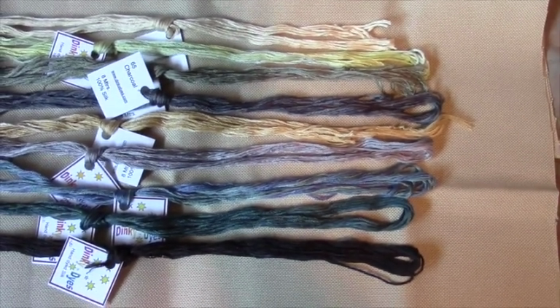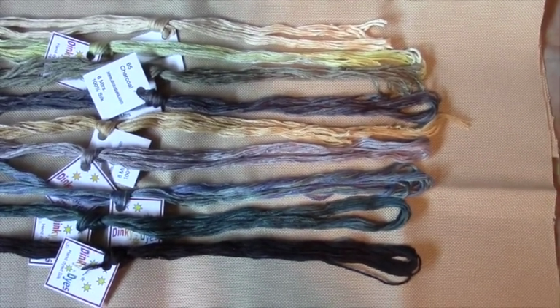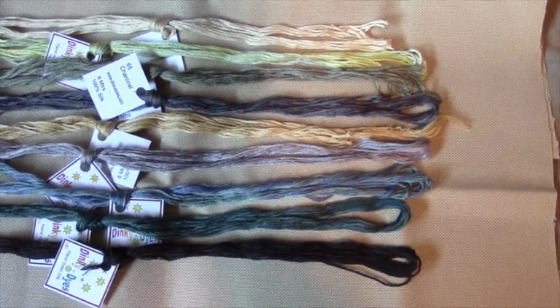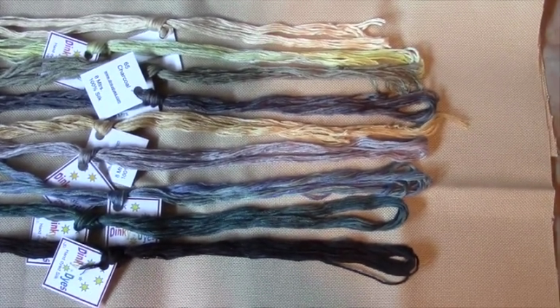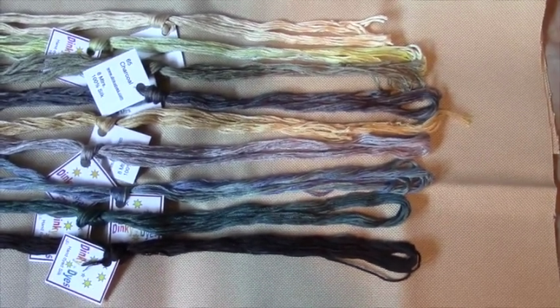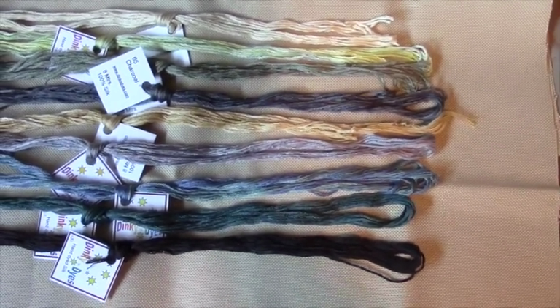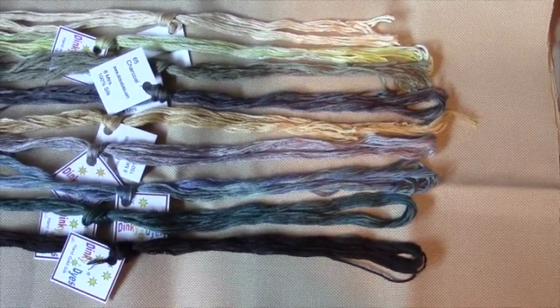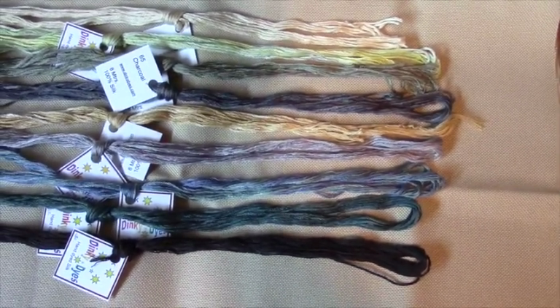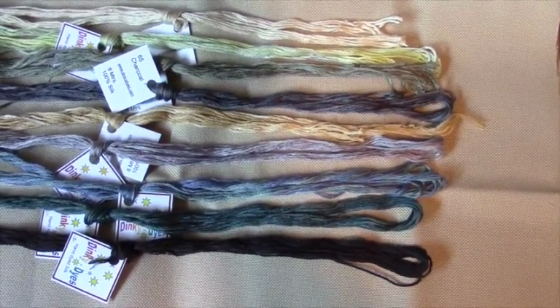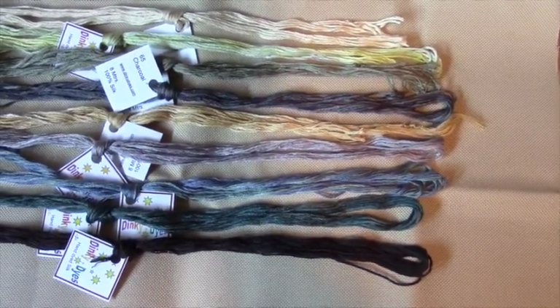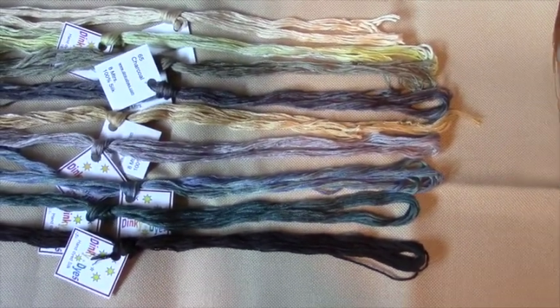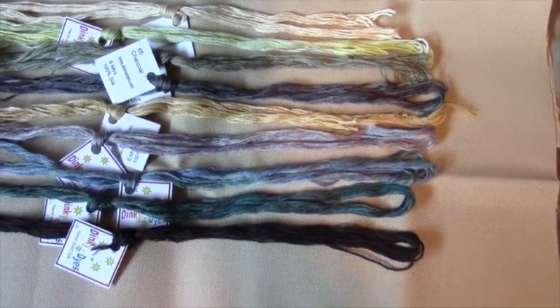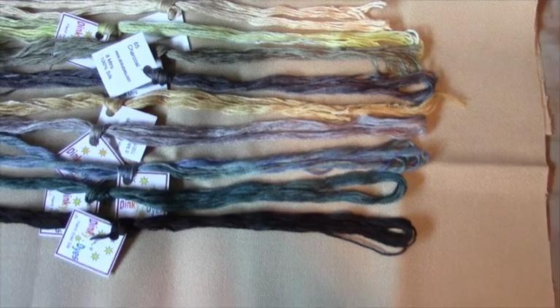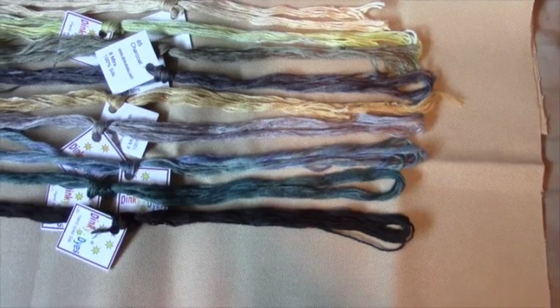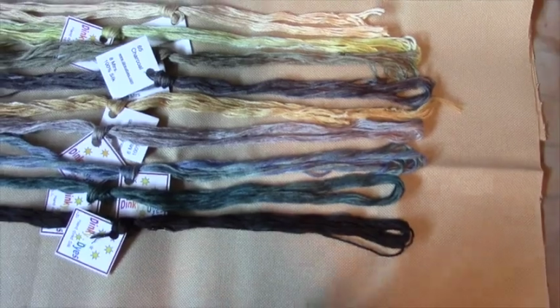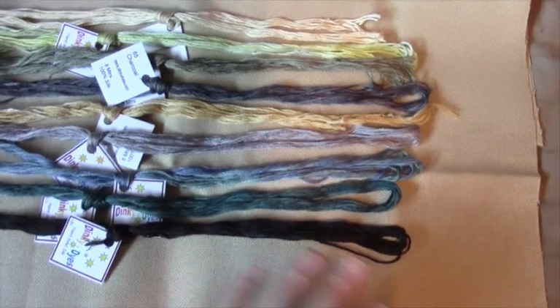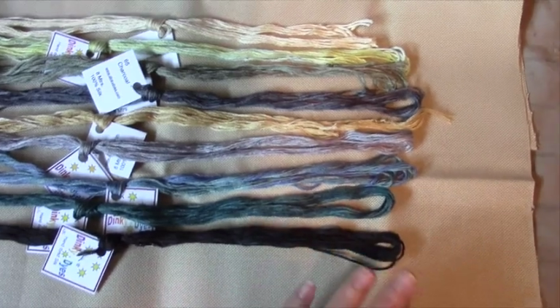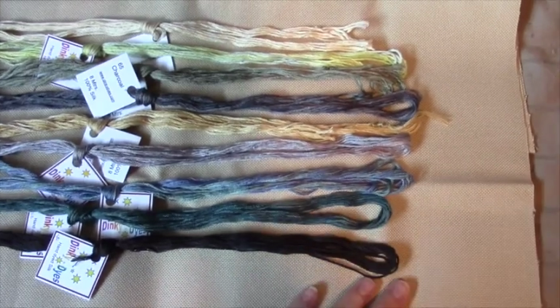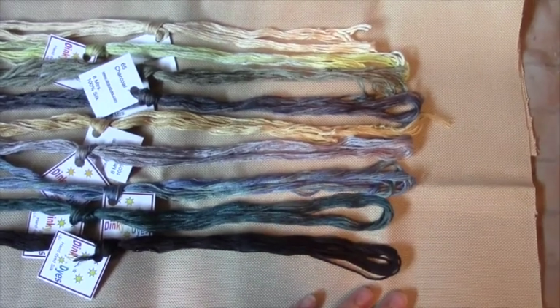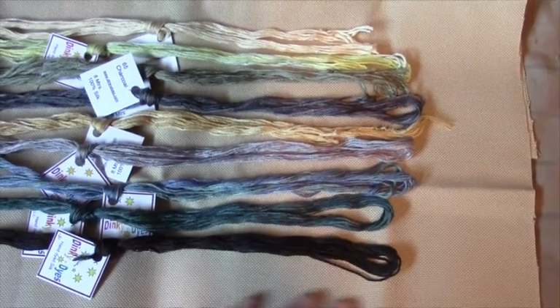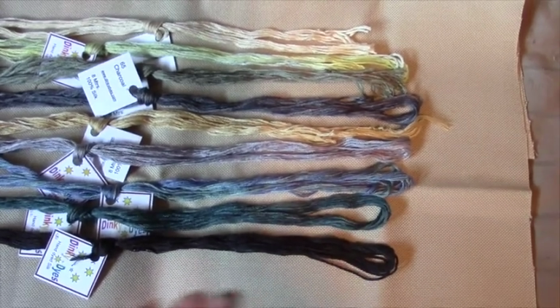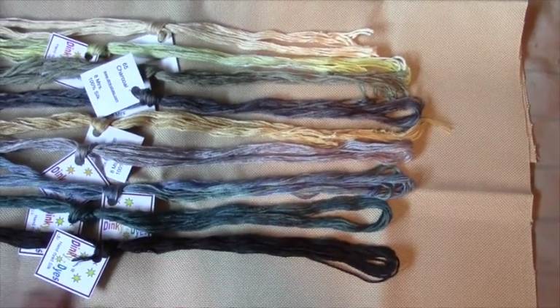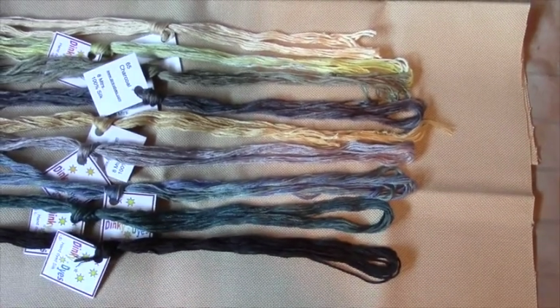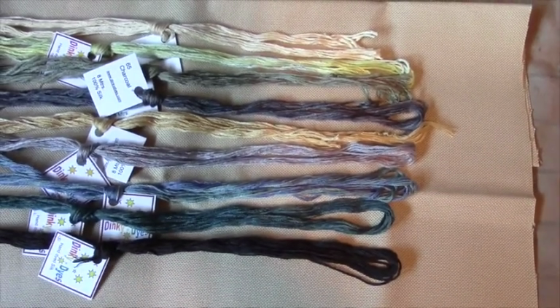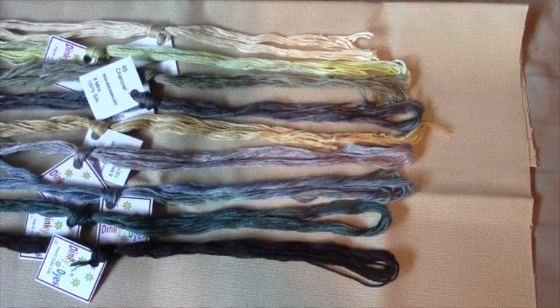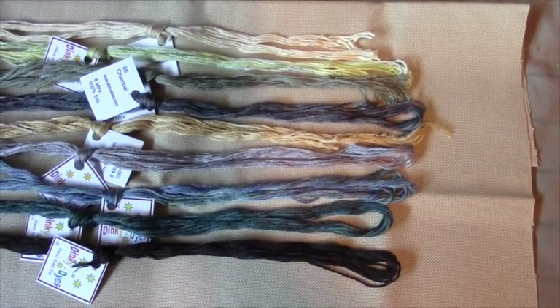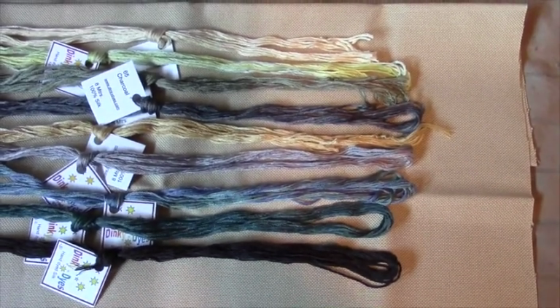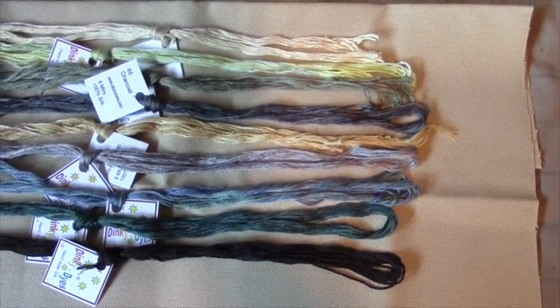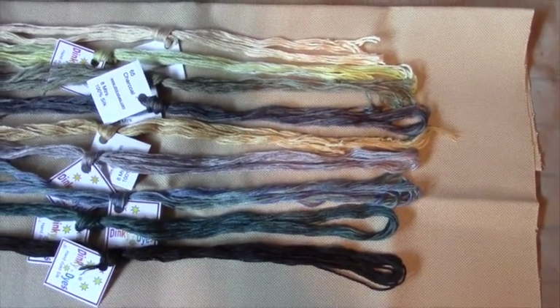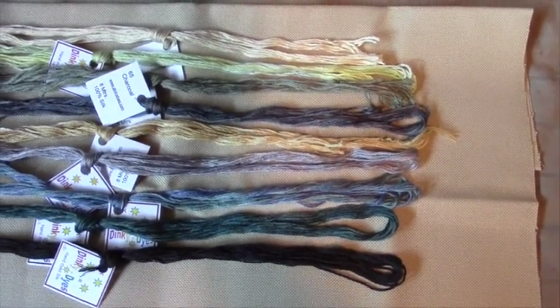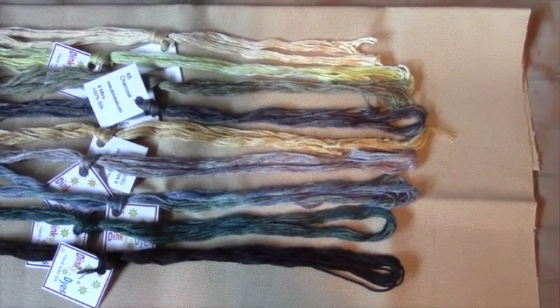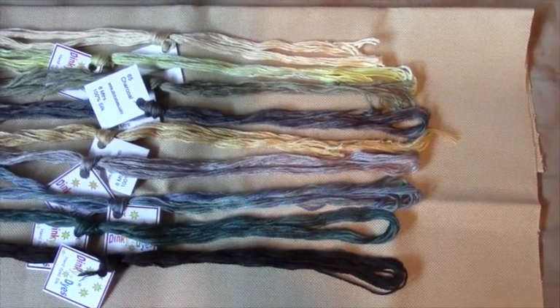So yeah, this is my fabric and my thread — I'm excited to get started. I'm going to do some fray check around the outside of this fabric and then we're going to give it a go.